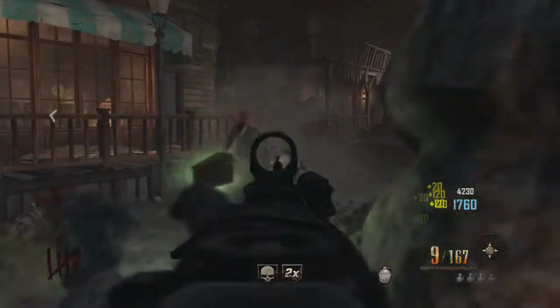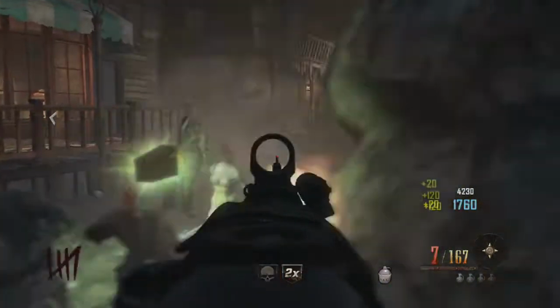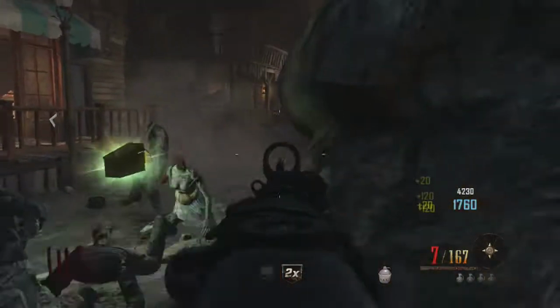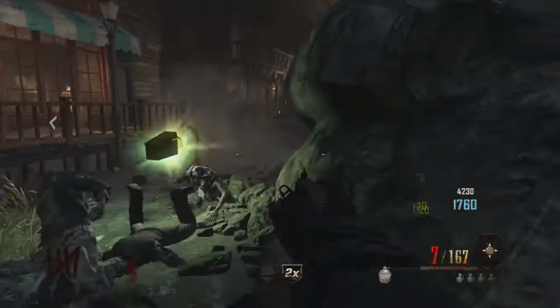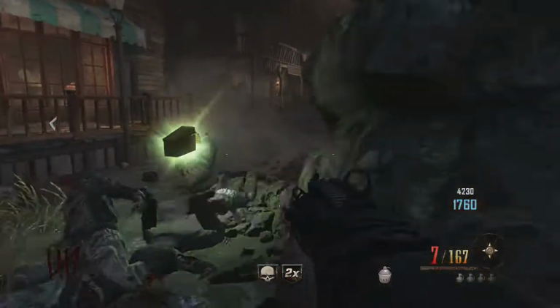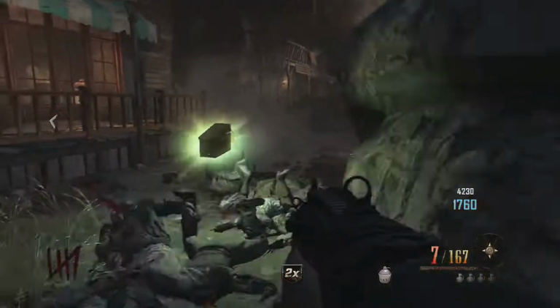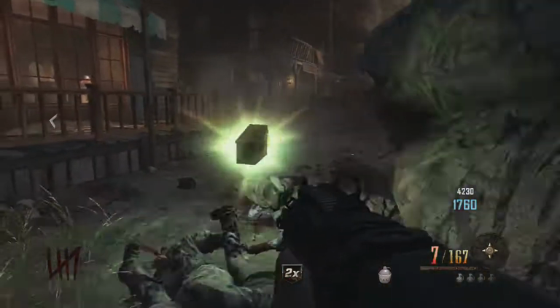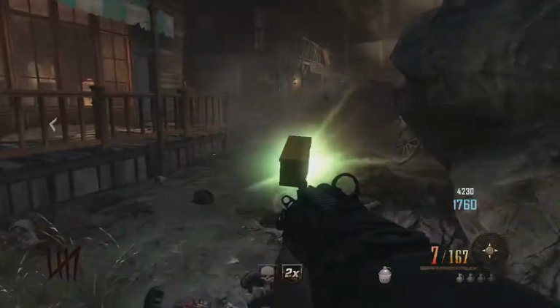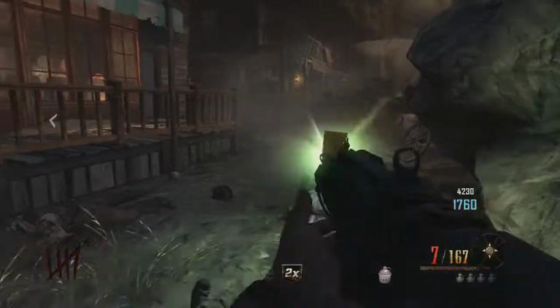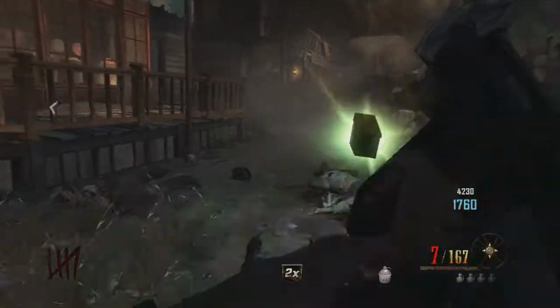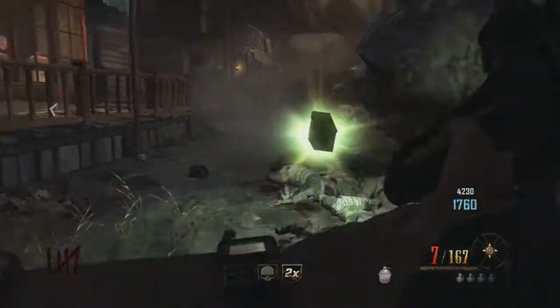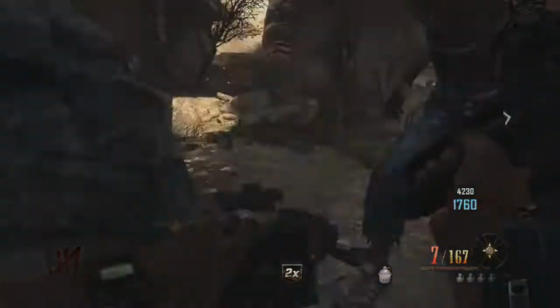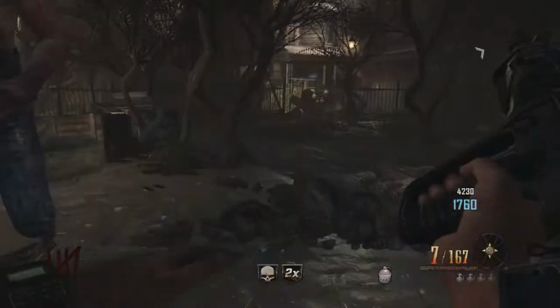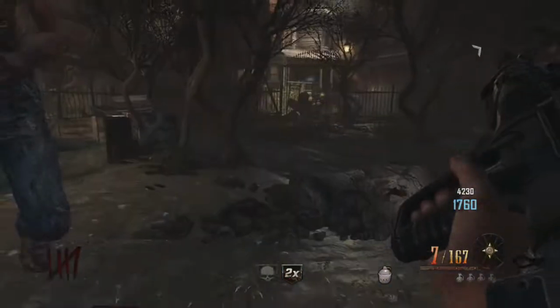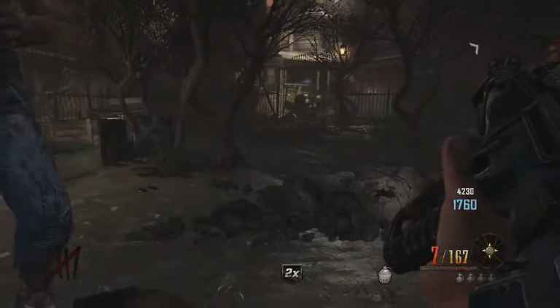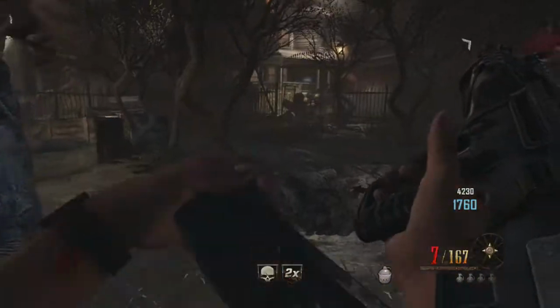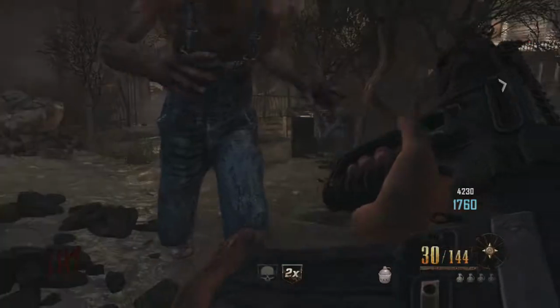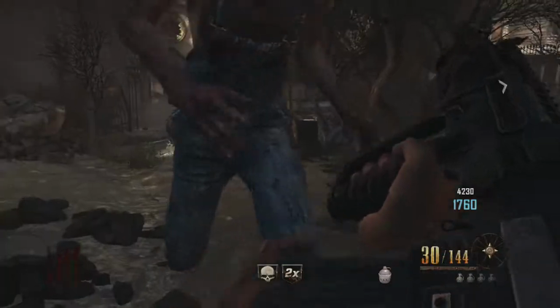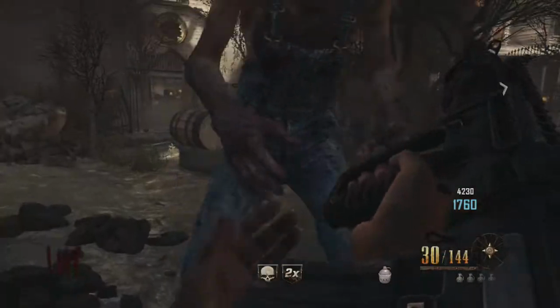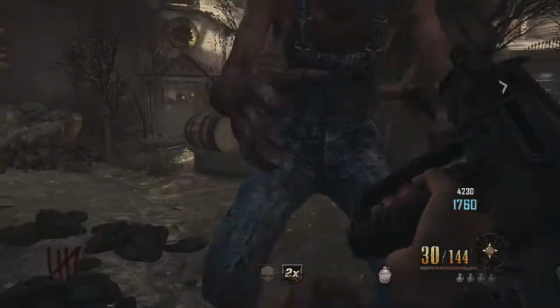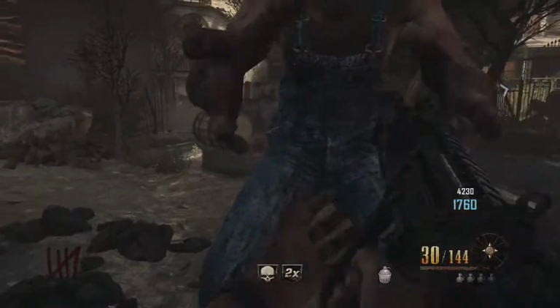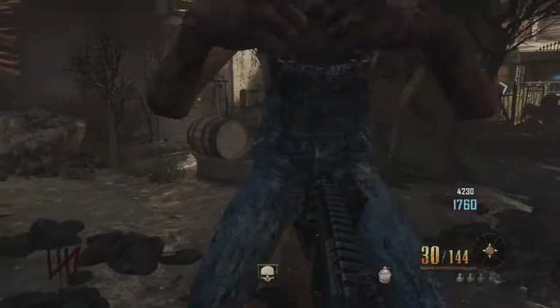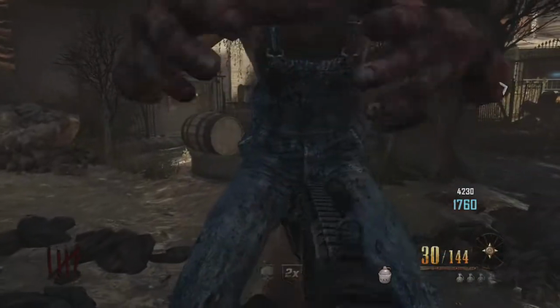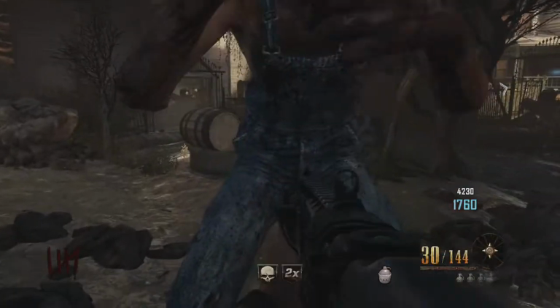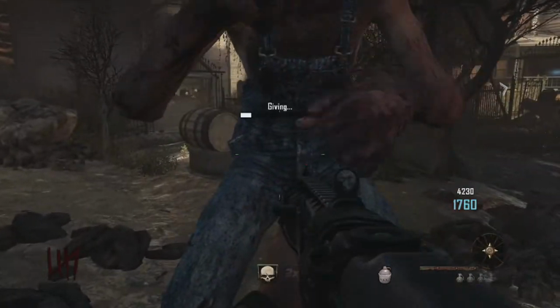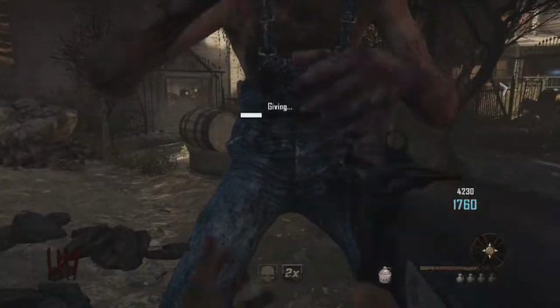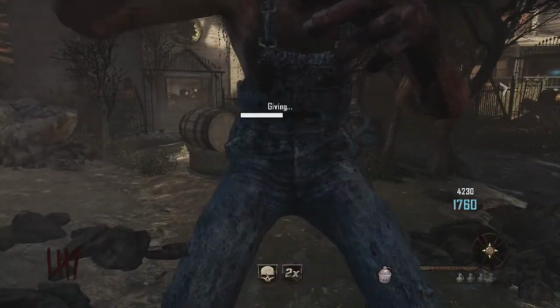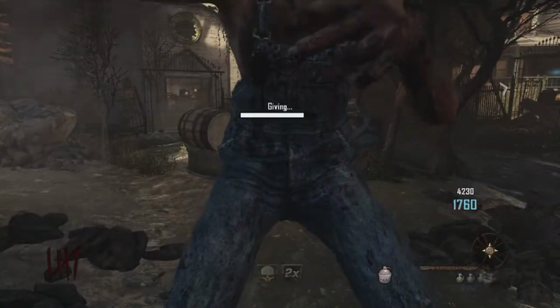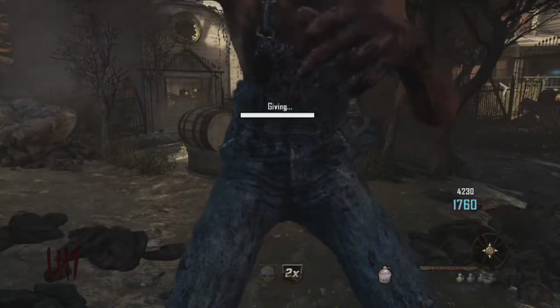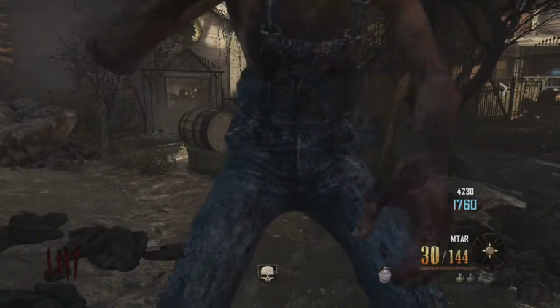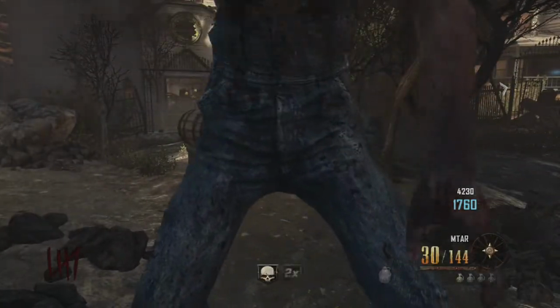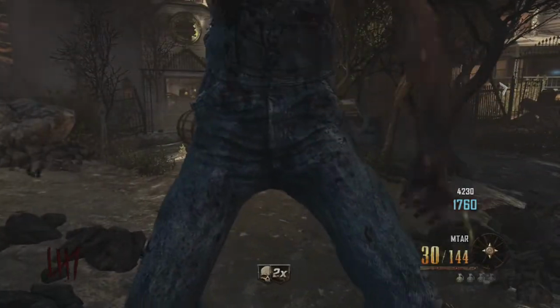You'll find the first fountain on the way to the ghost lady's house, and it can be smashed down using a giant prisoner.